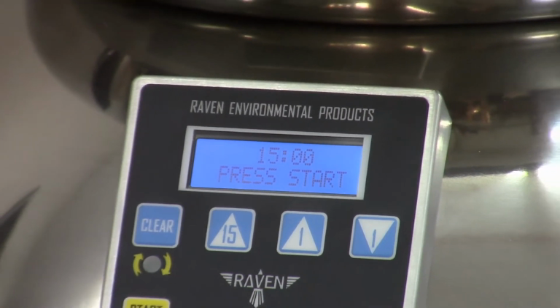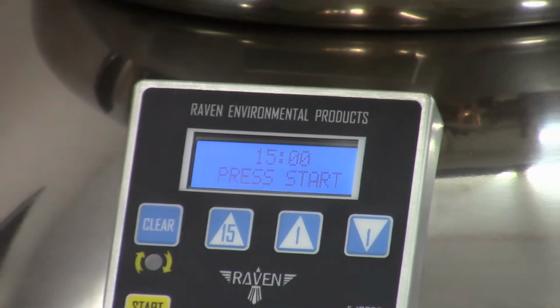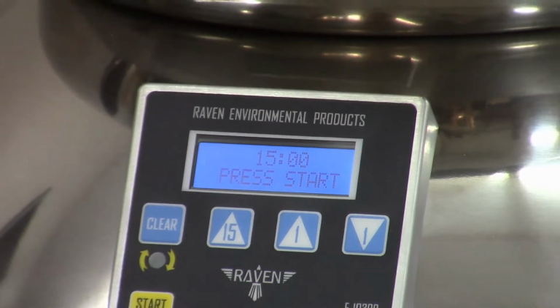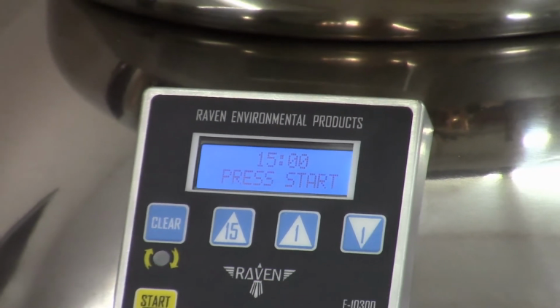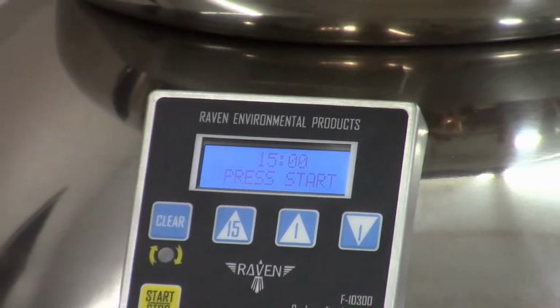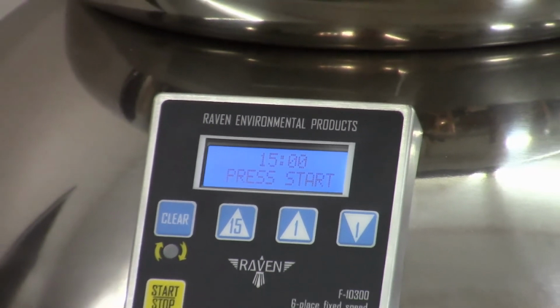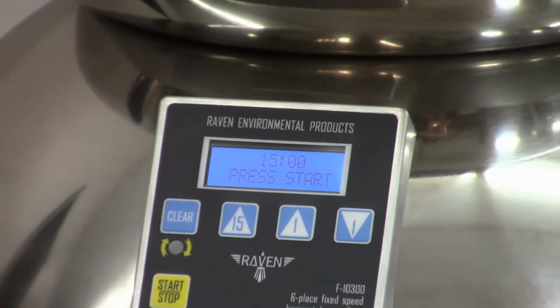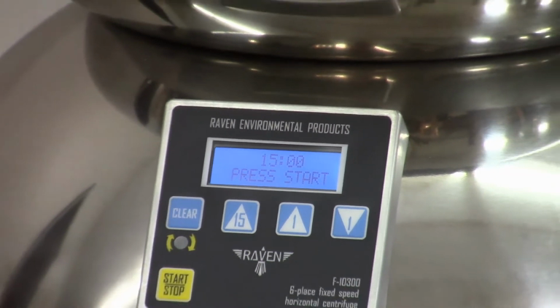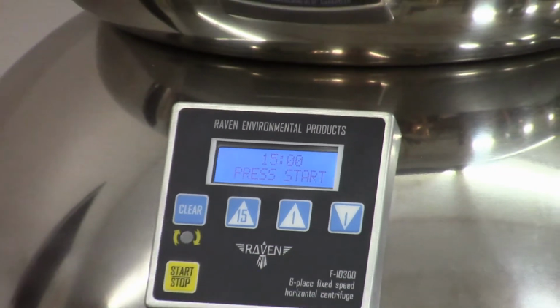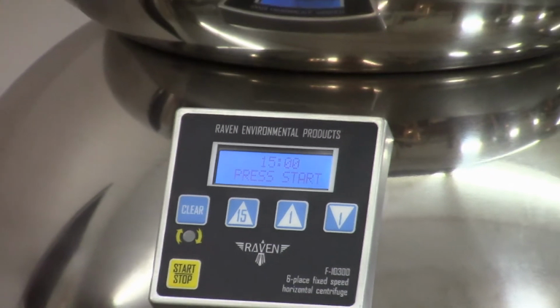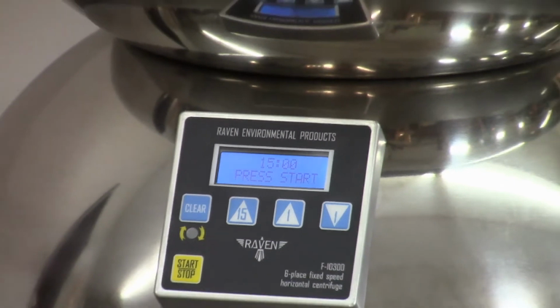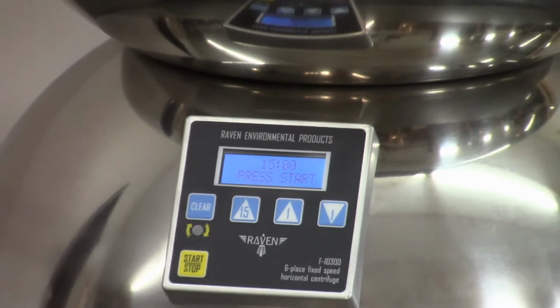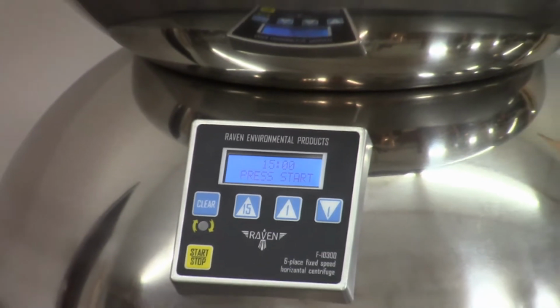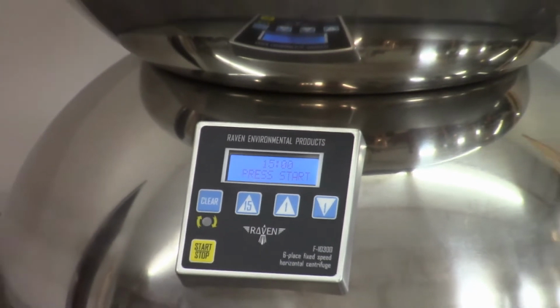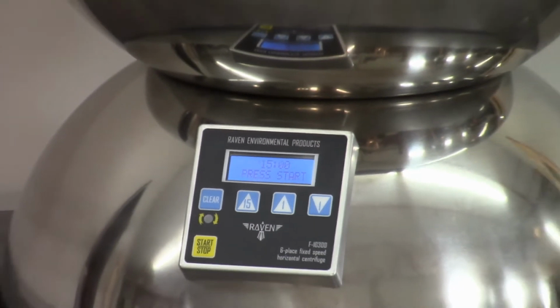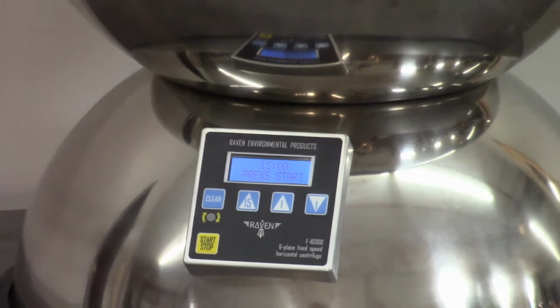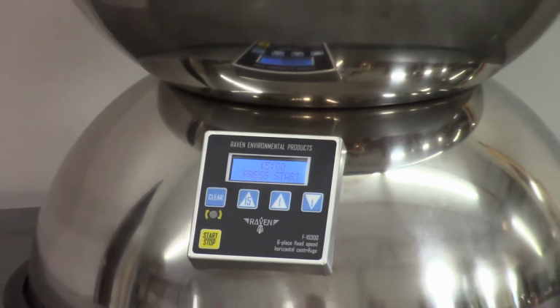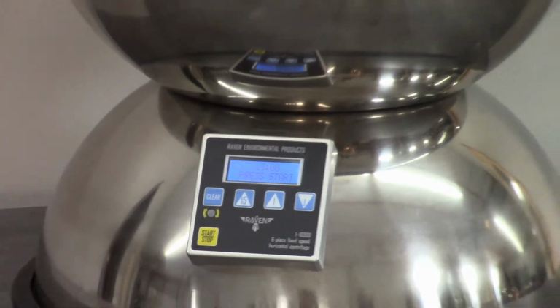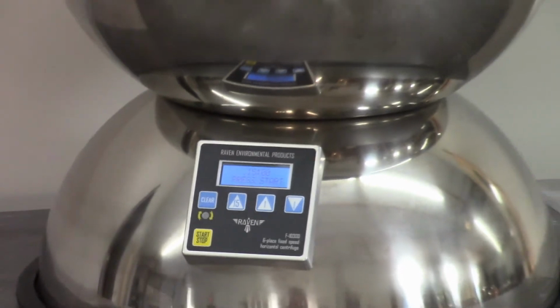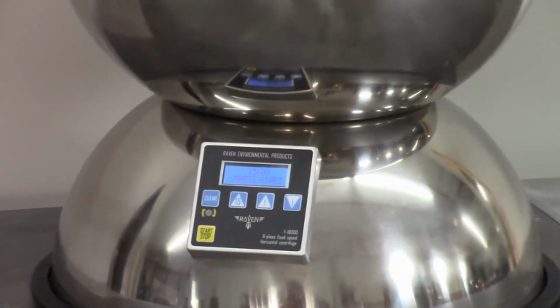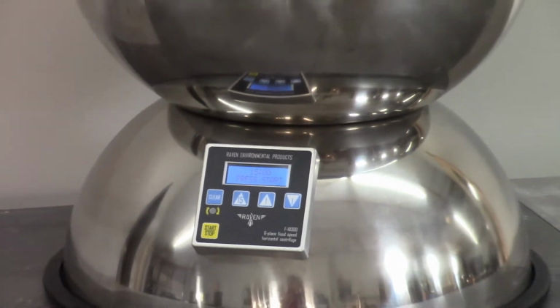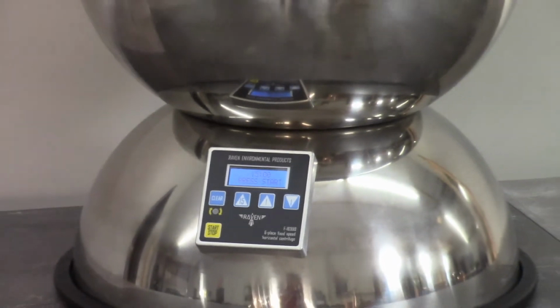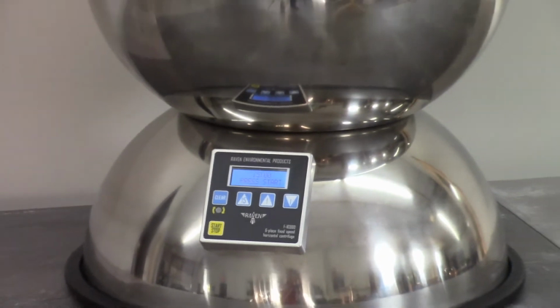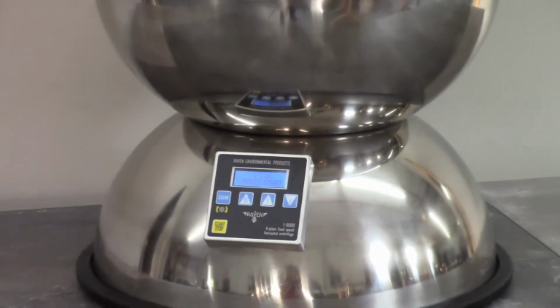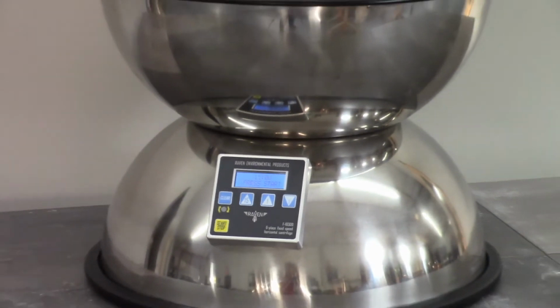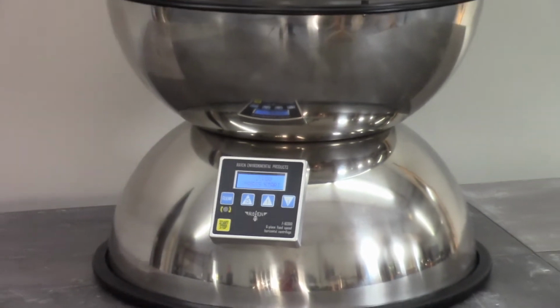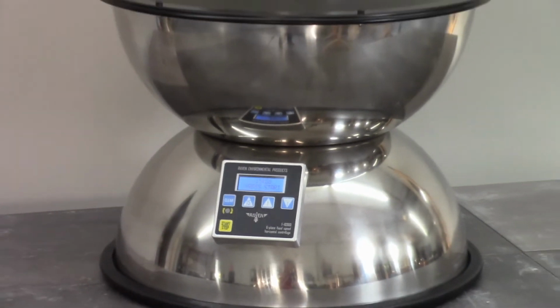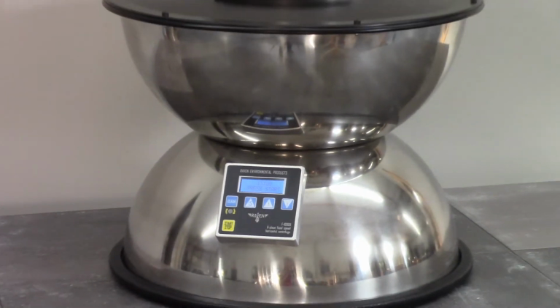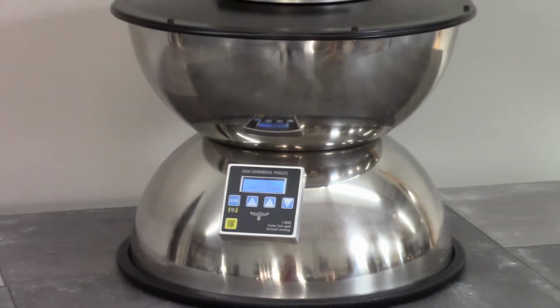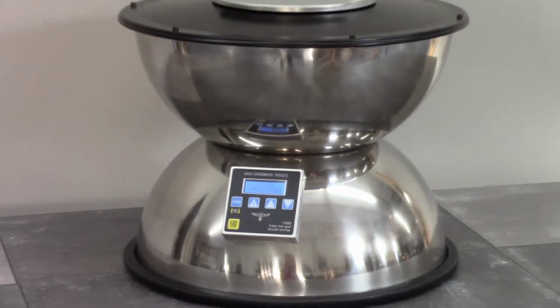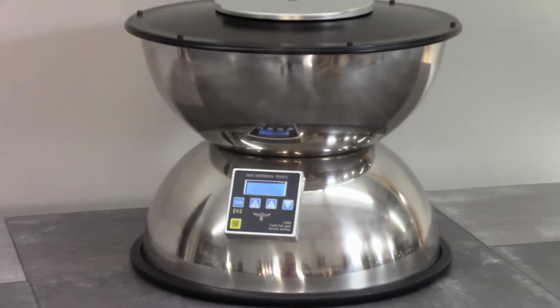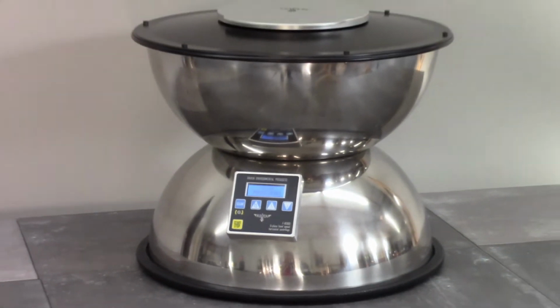This is the Raven F10-300 Process Centrifuge. It's durable, it's reliable, and it's affordable.